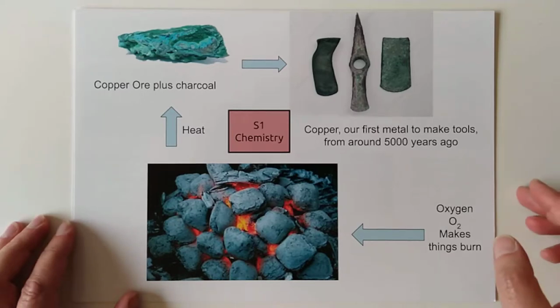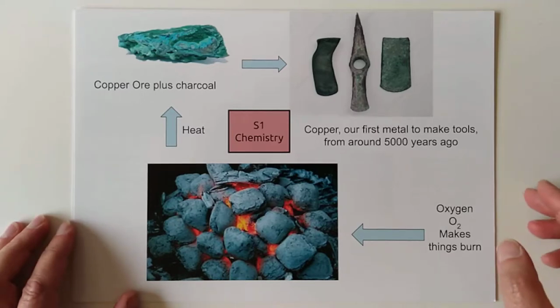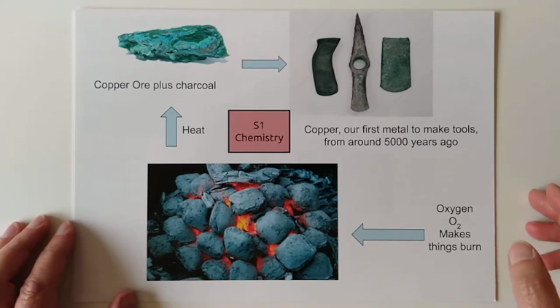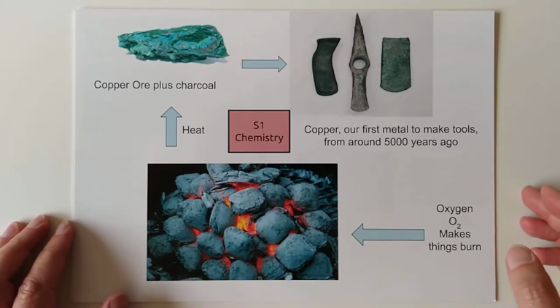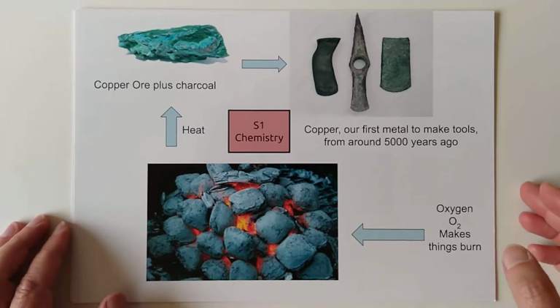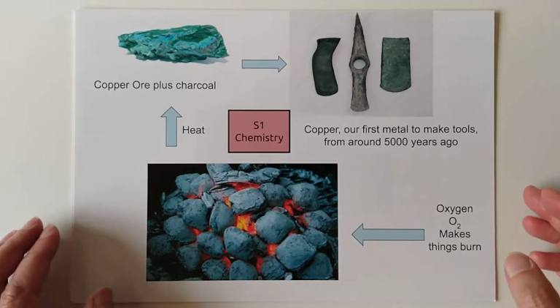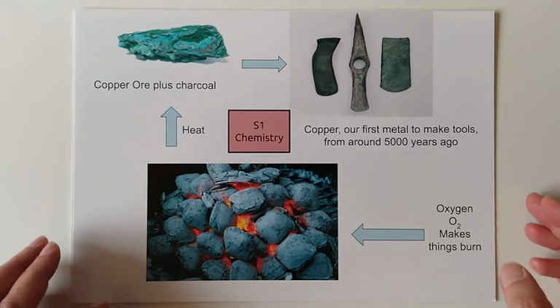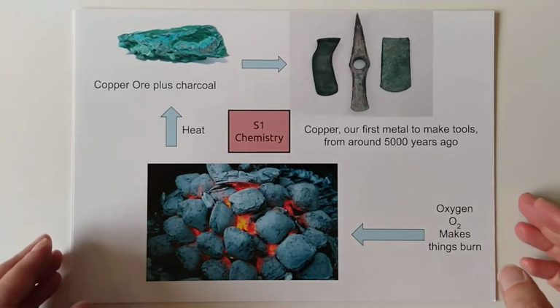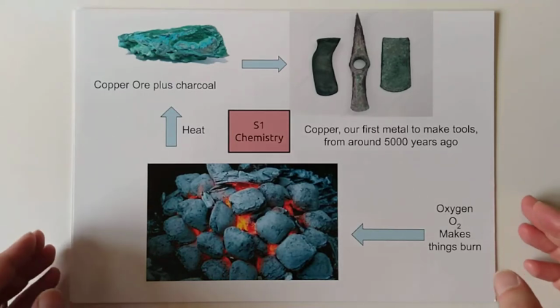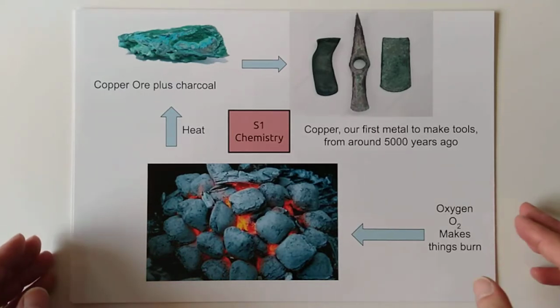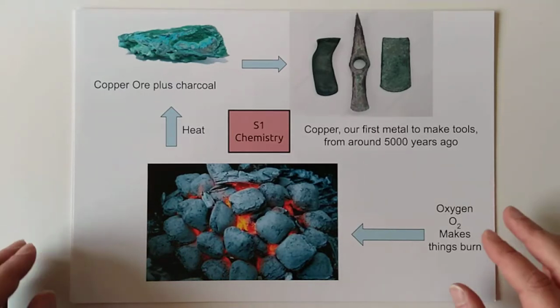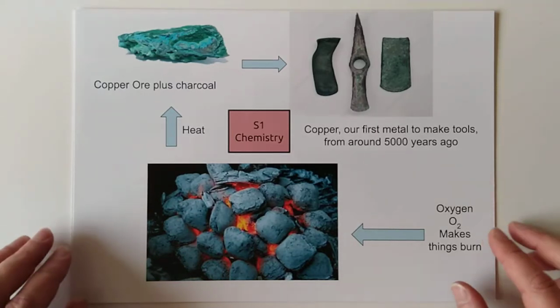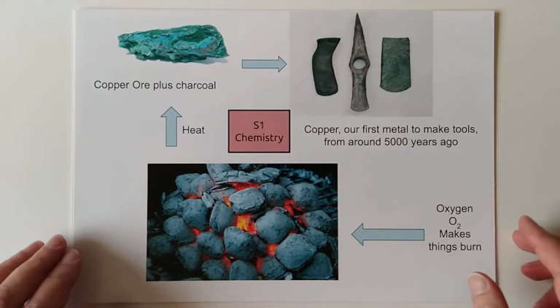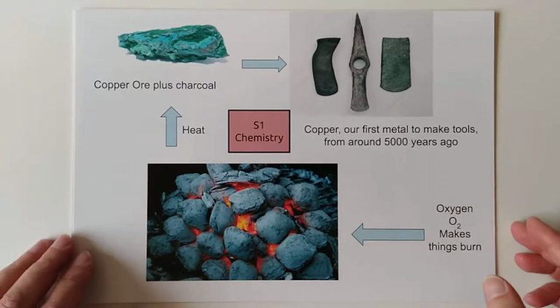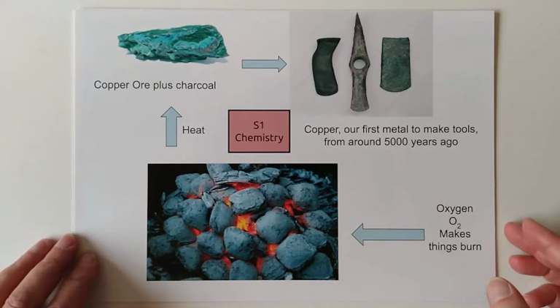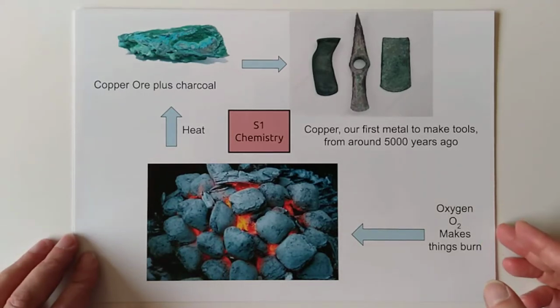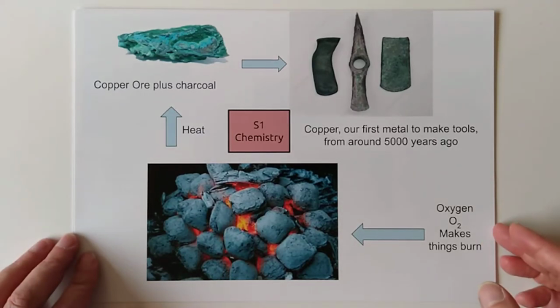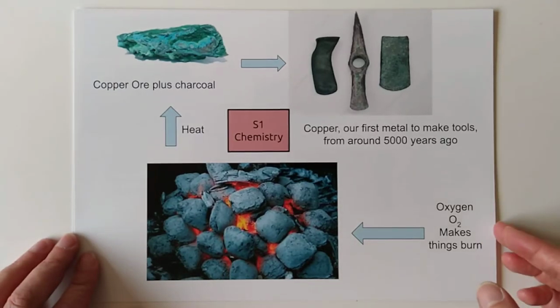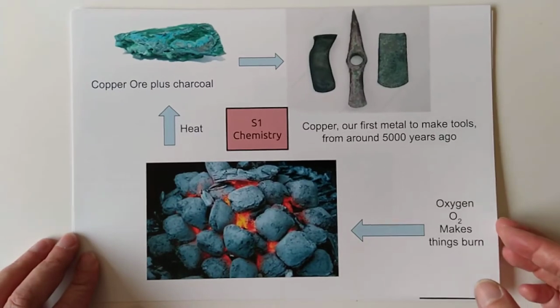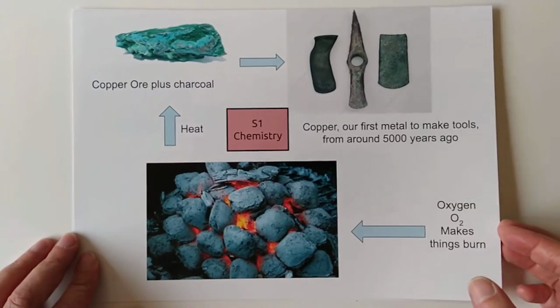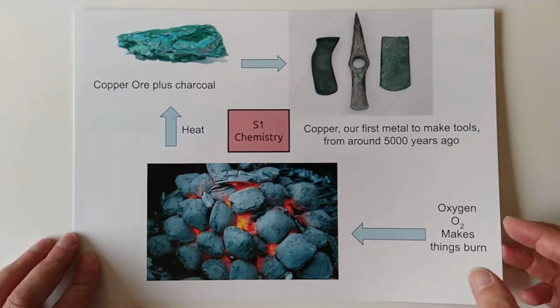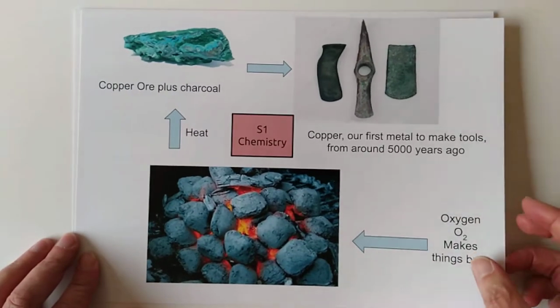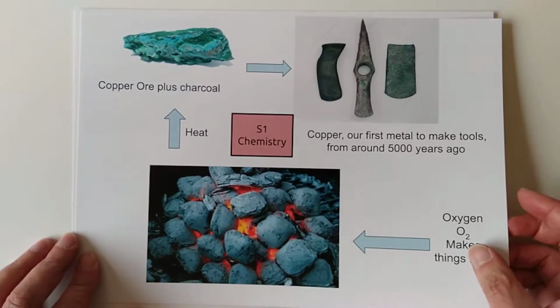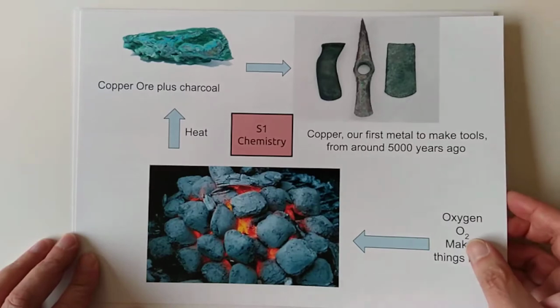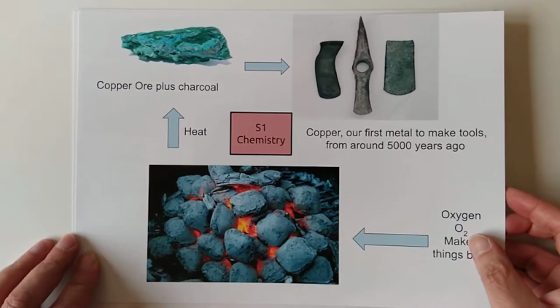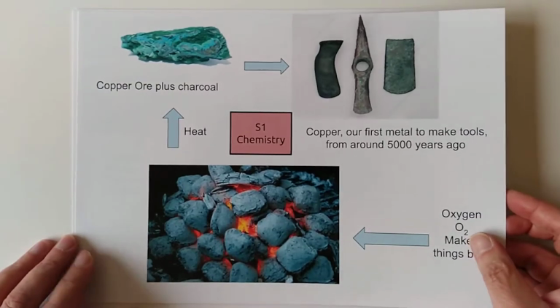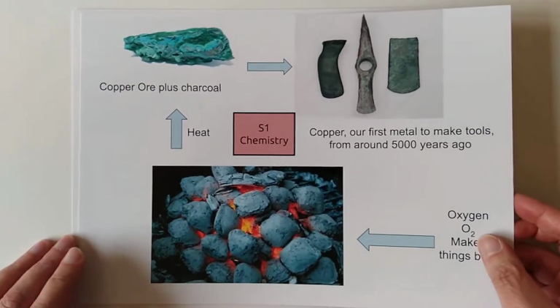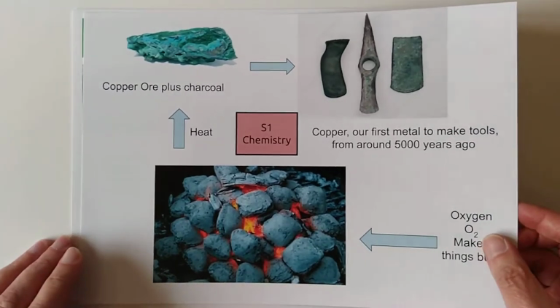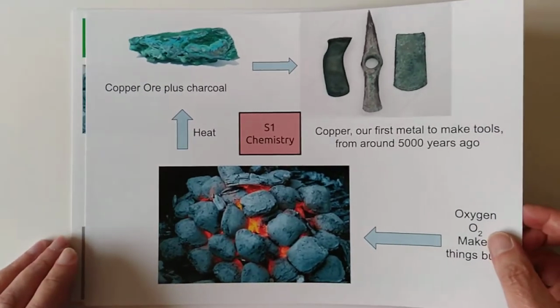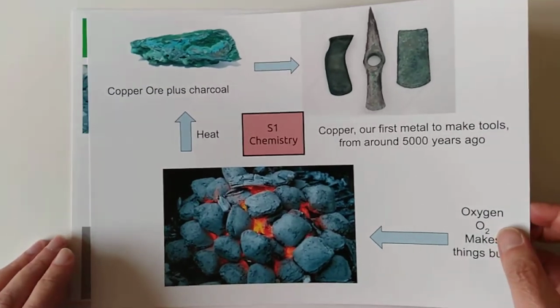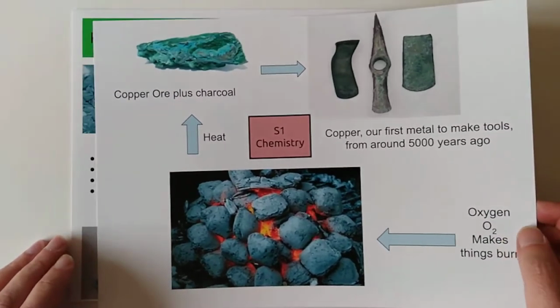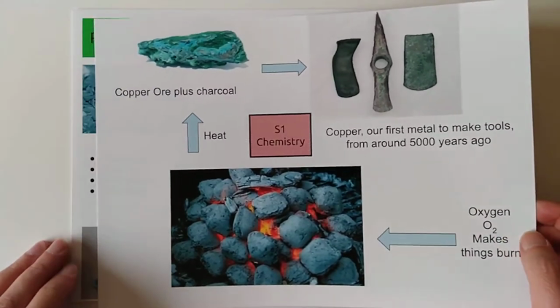The oldest chemical reaction, of course, is setting things on fire in the first place. If we didn't get a hang of that one, we might still be struggling.